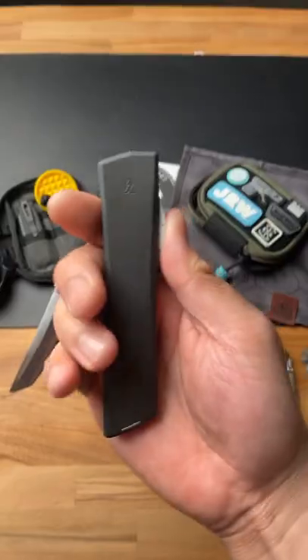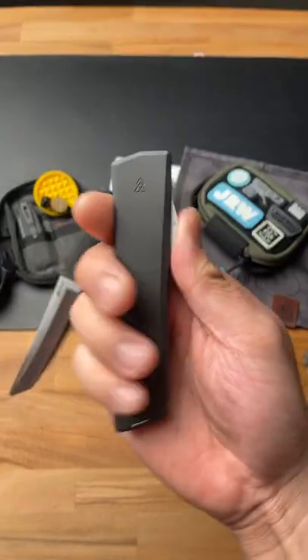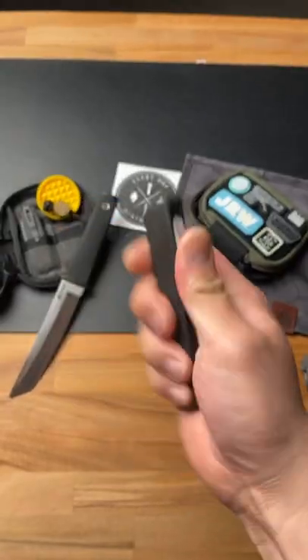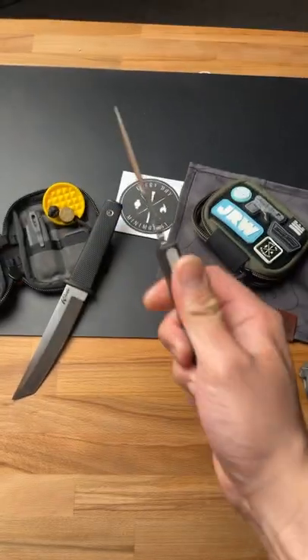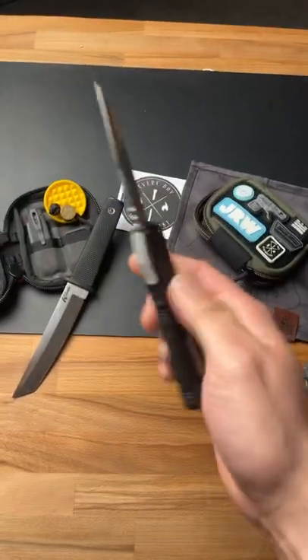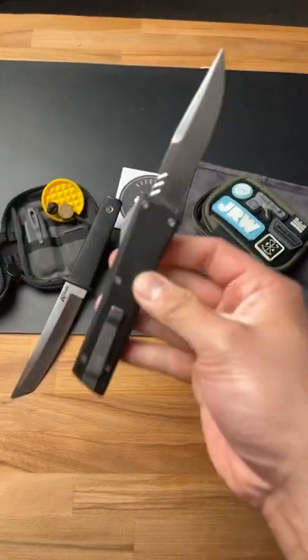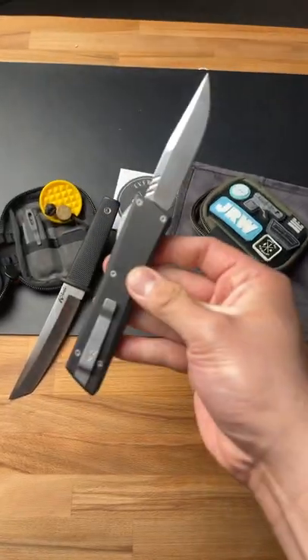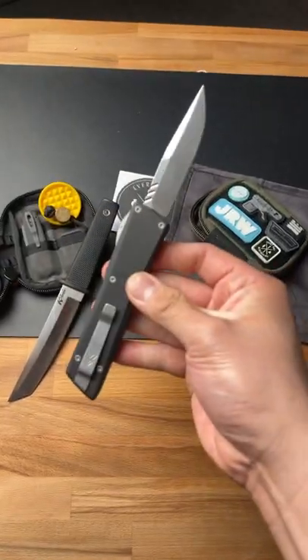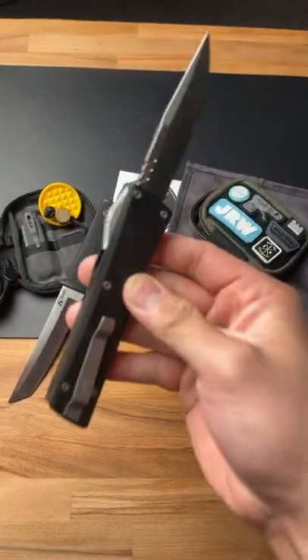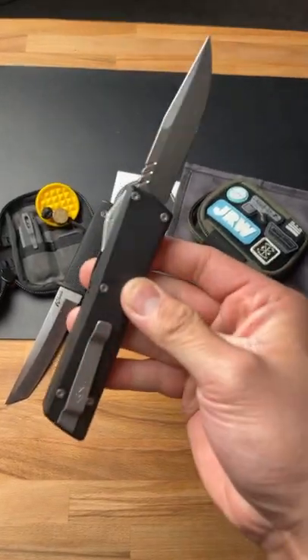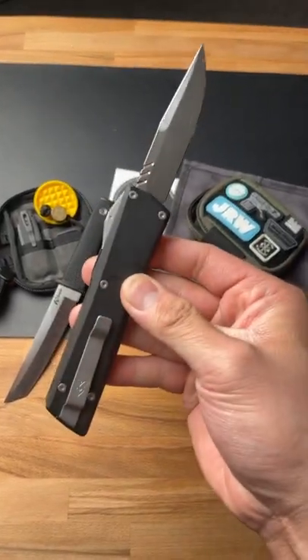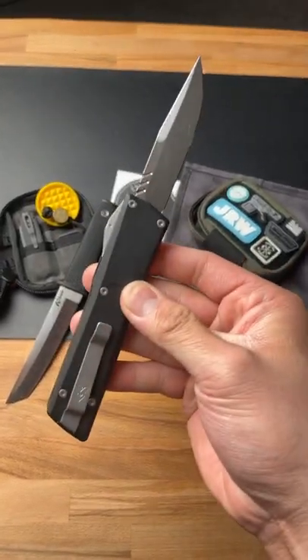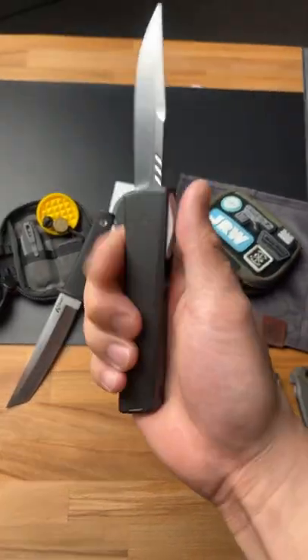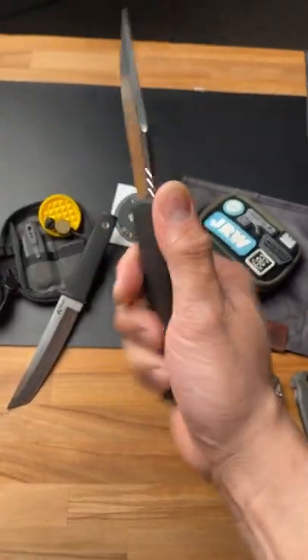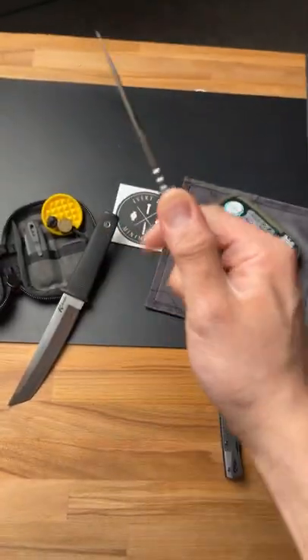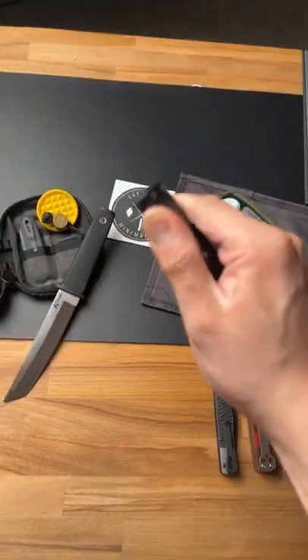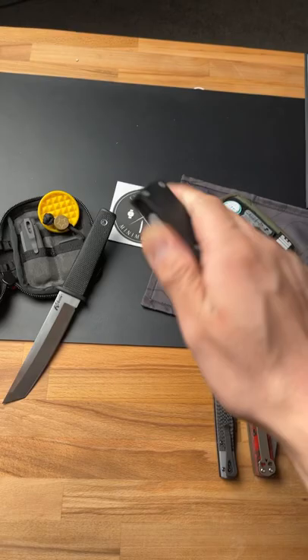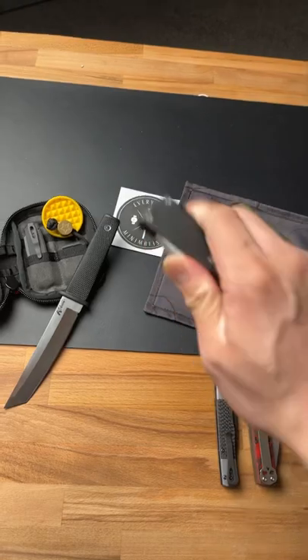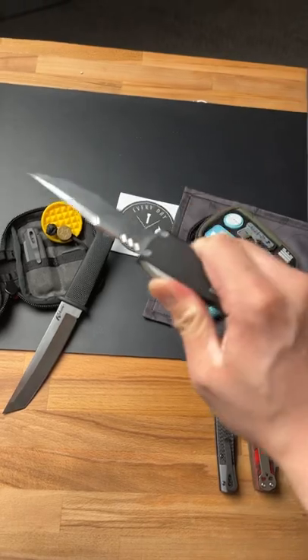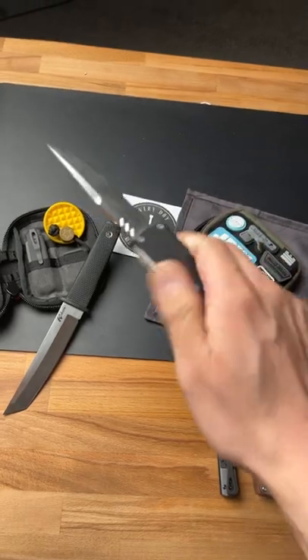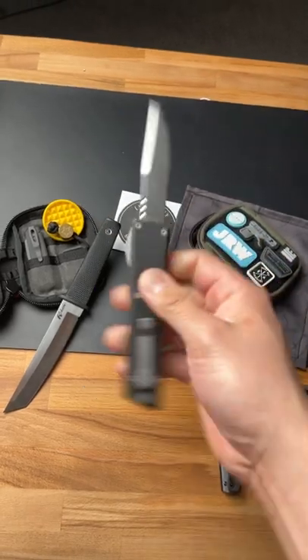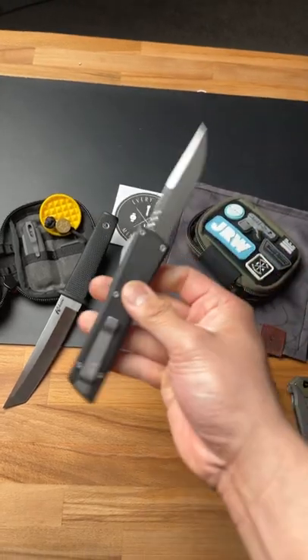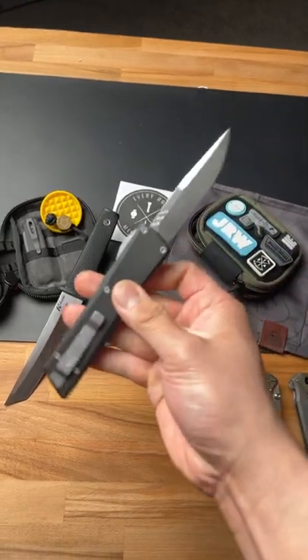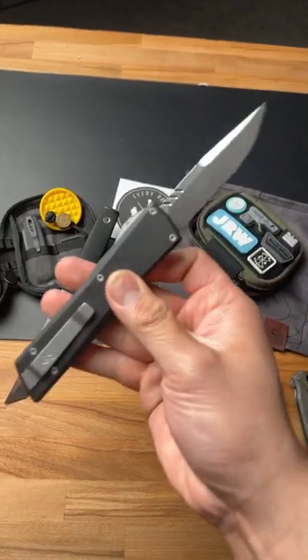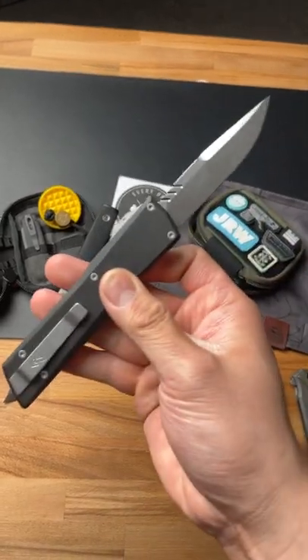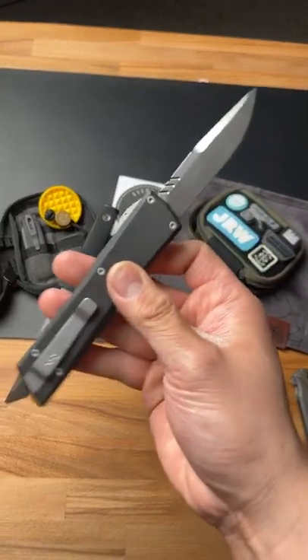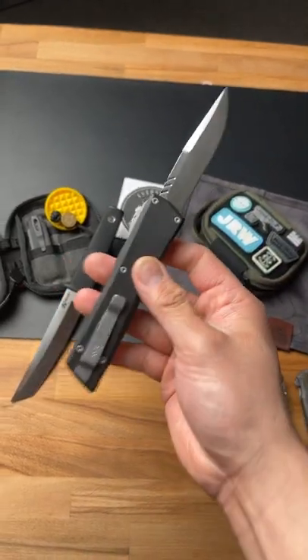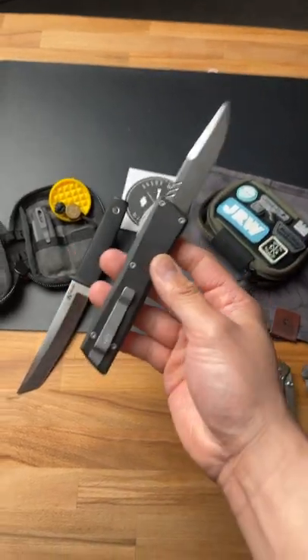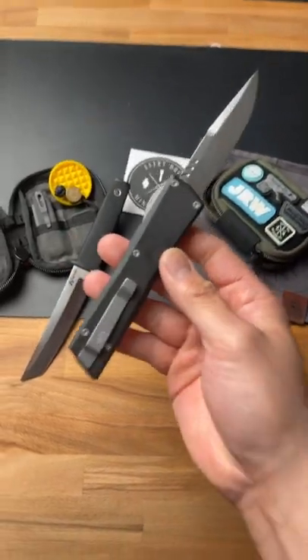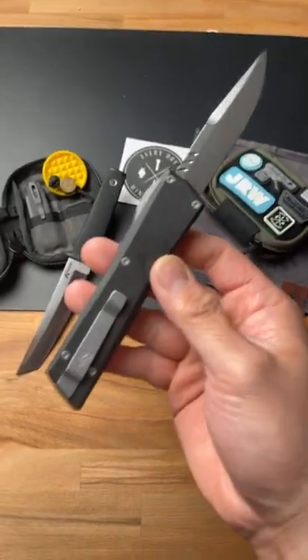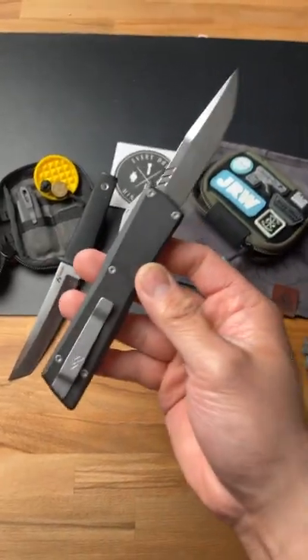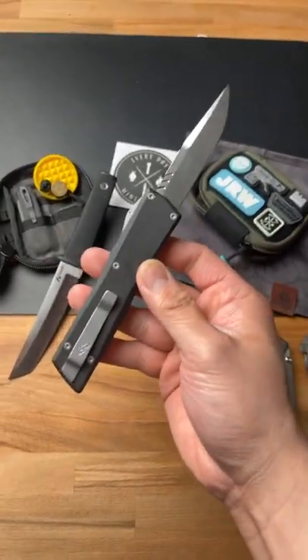Number four, the Axial Shift. This is one of the best OTFs out there, and it's only about $200.